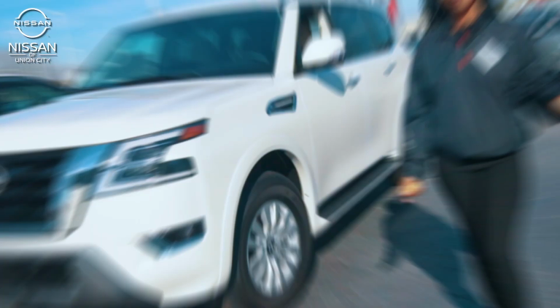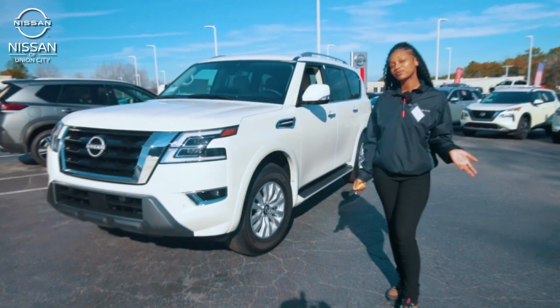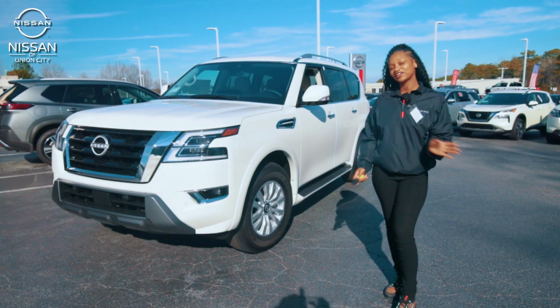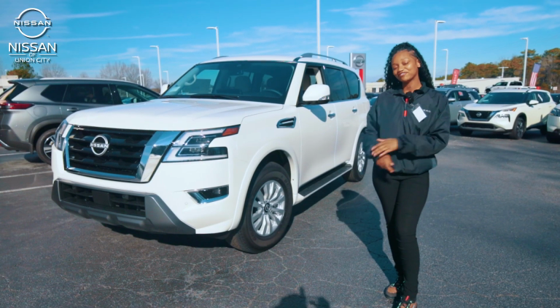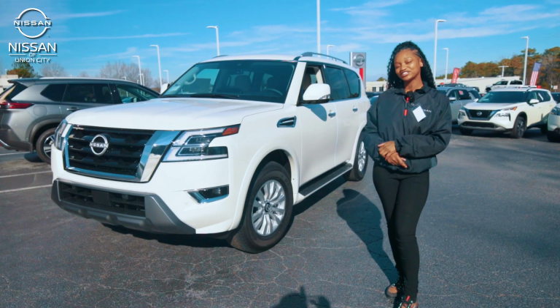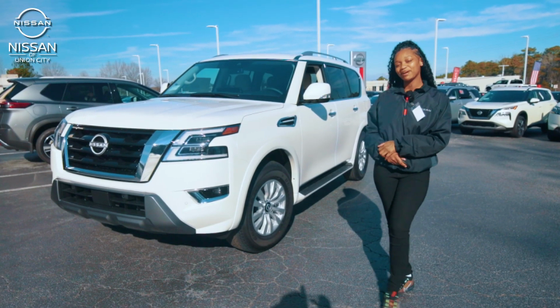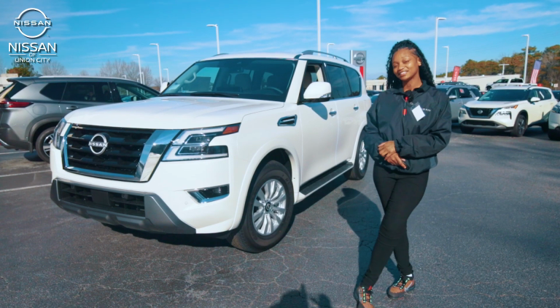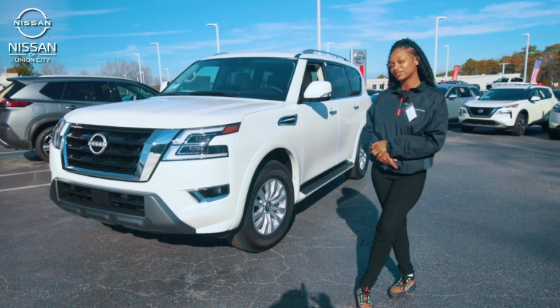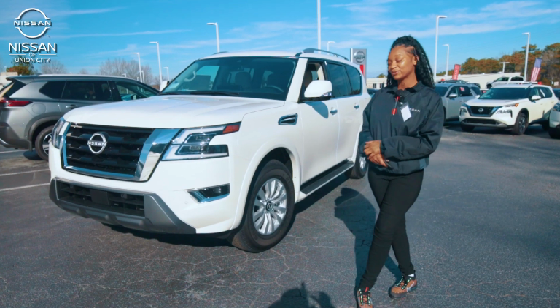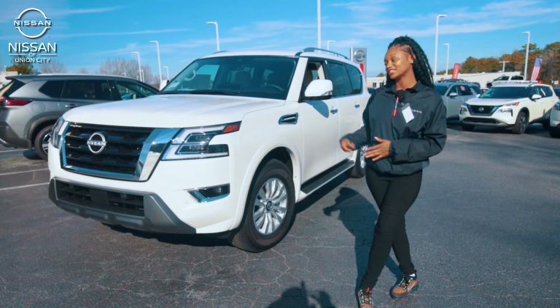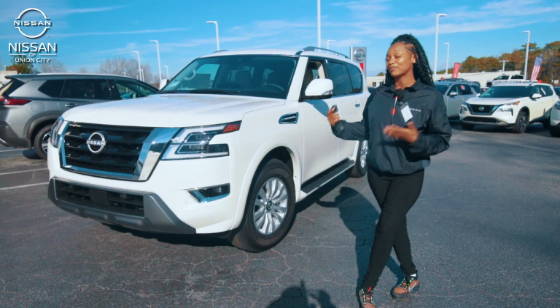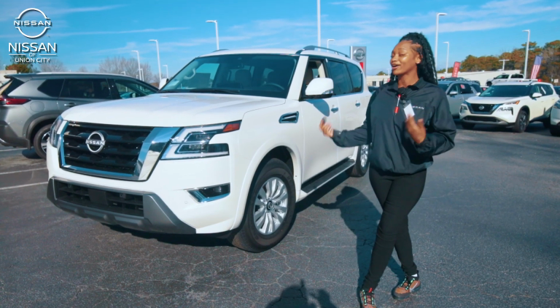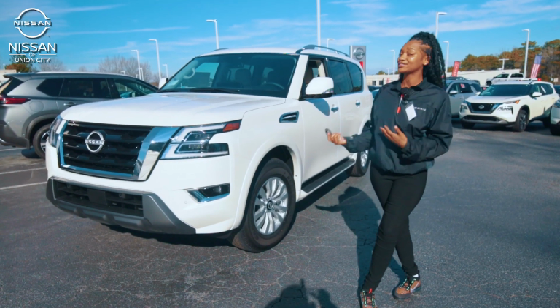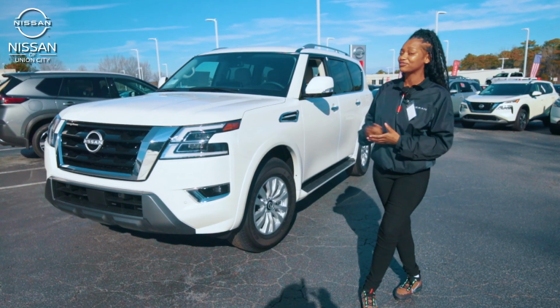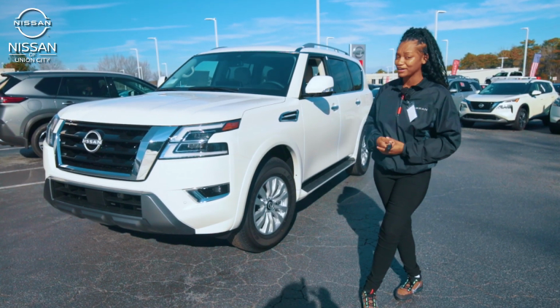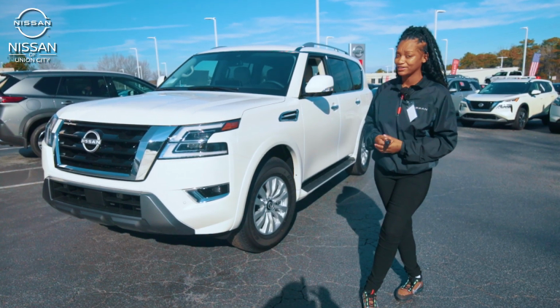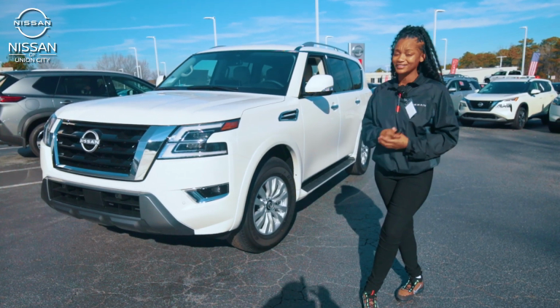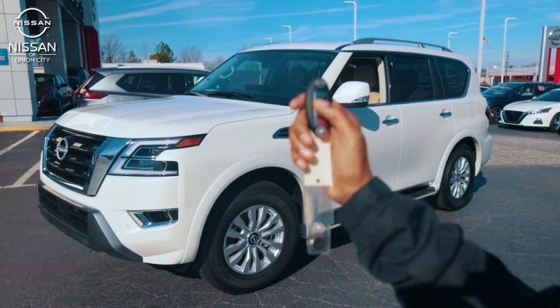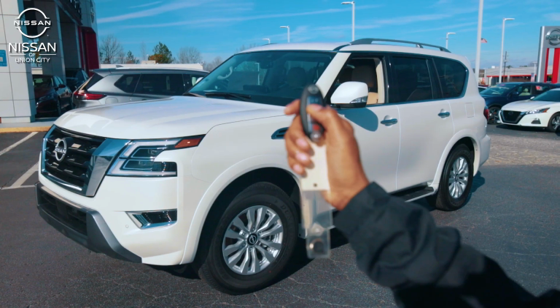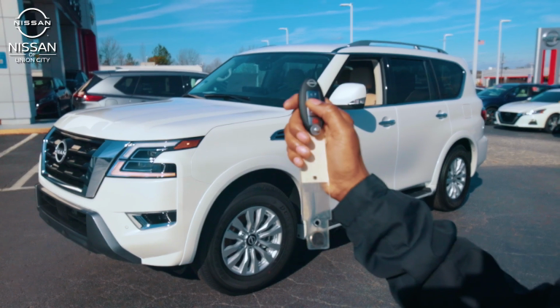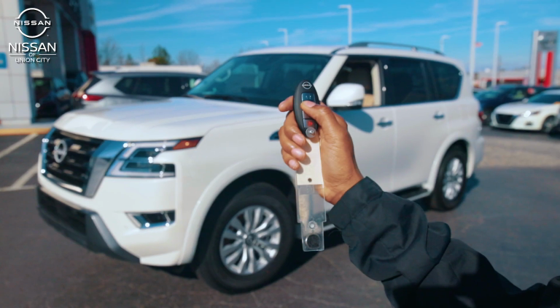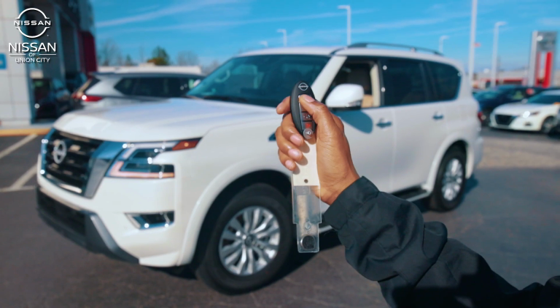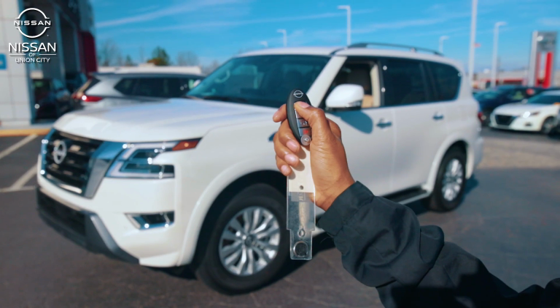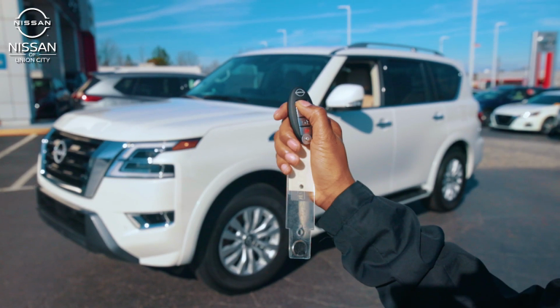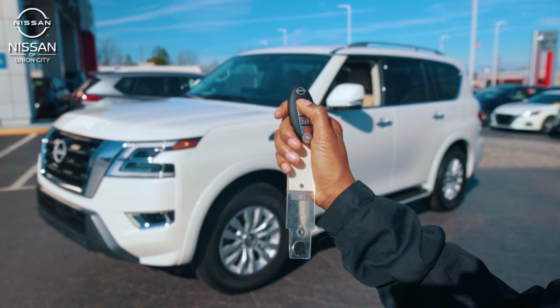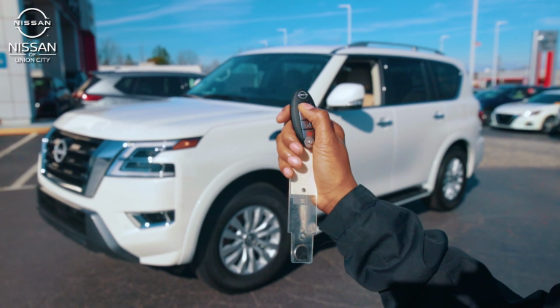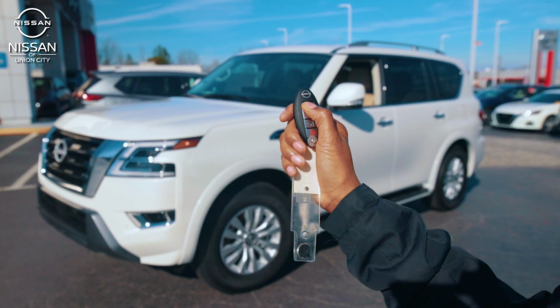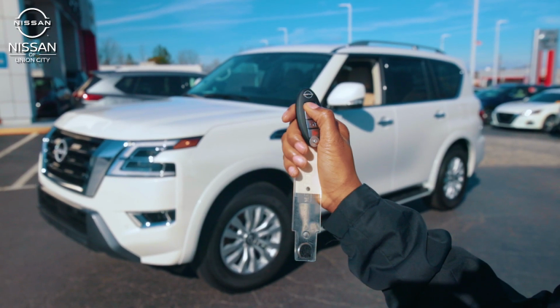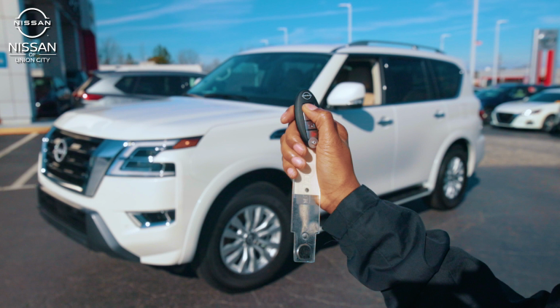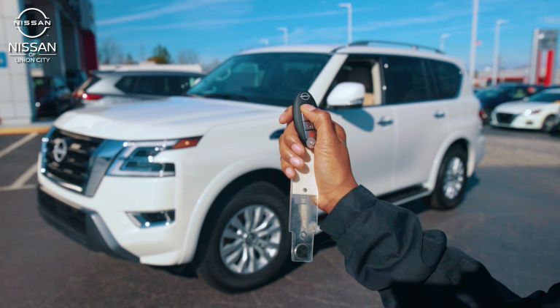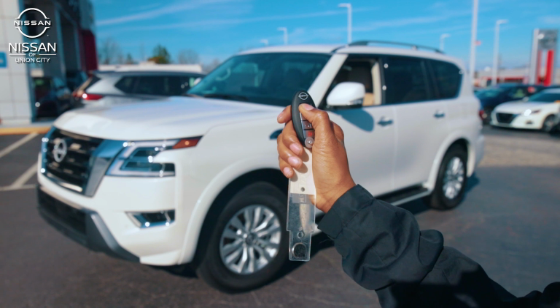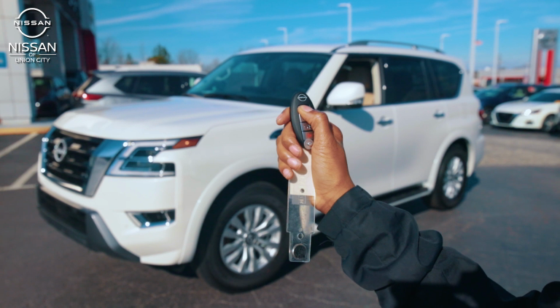Another one of the great features about this vehicle, which is my personal favorite, is that remote start. You can start the car without even being in the car.